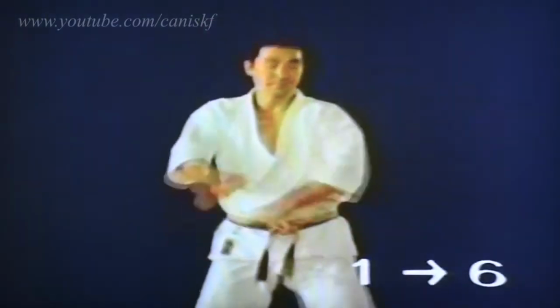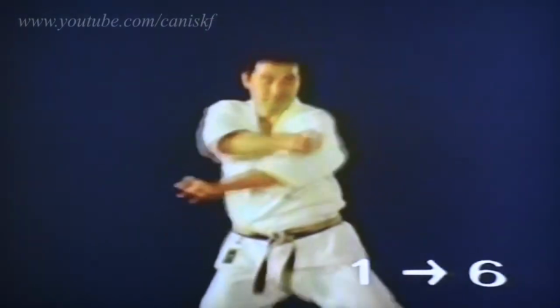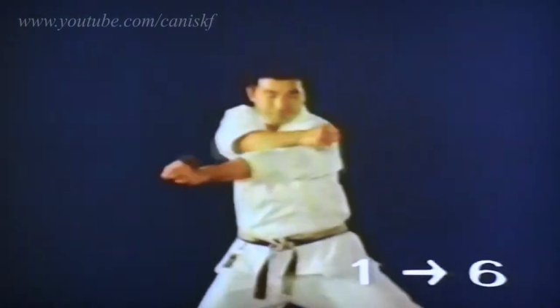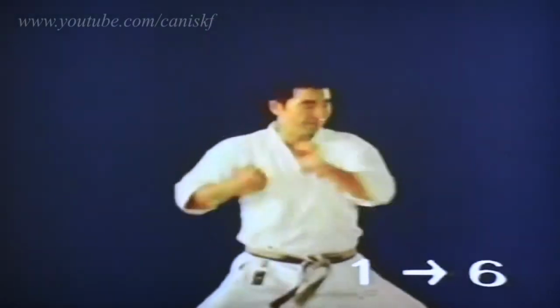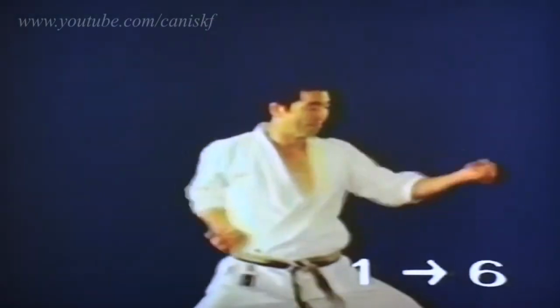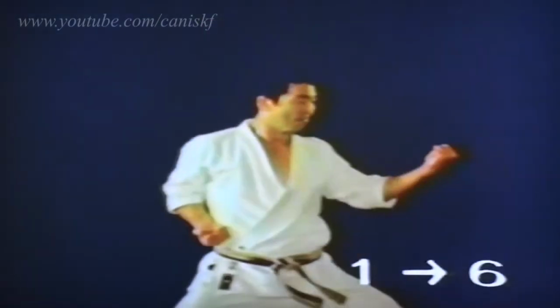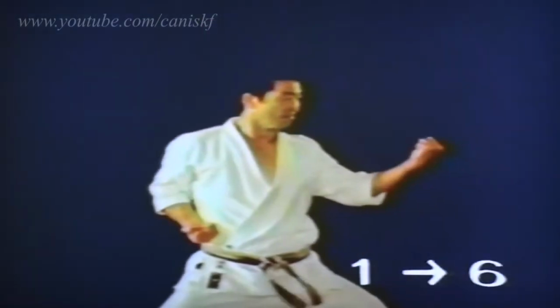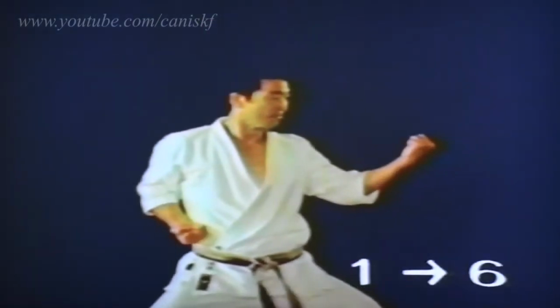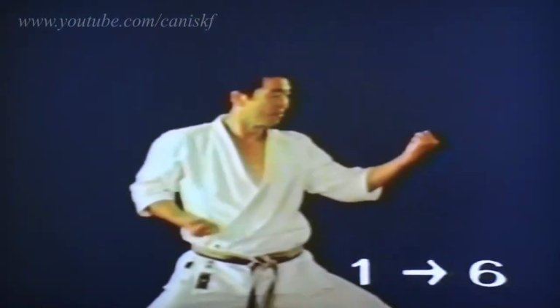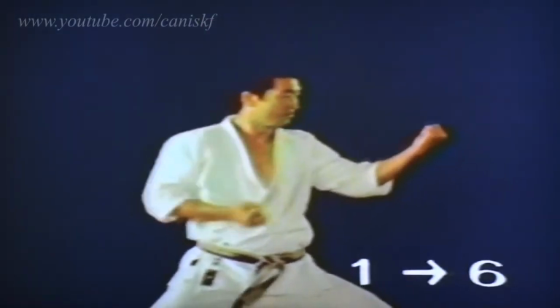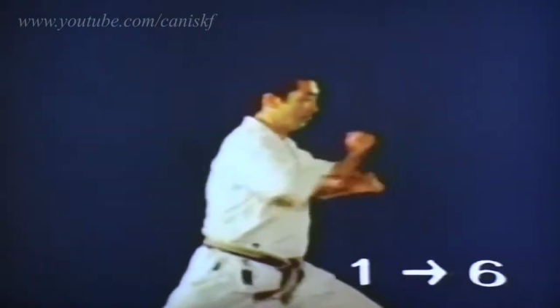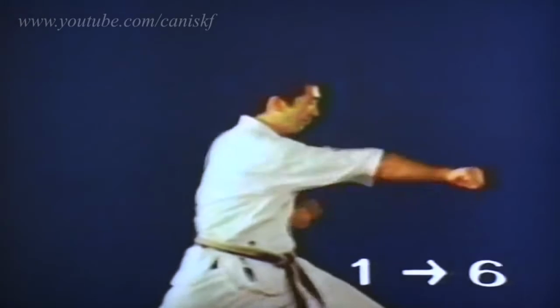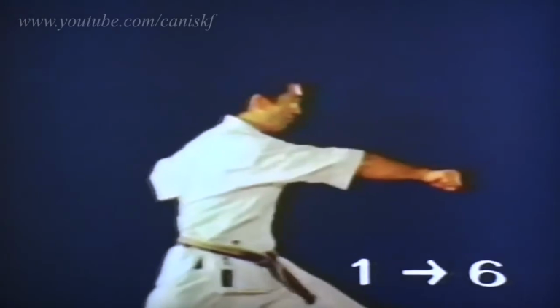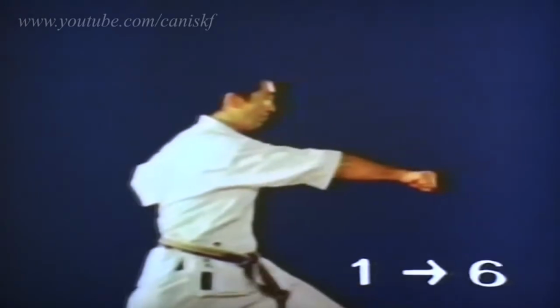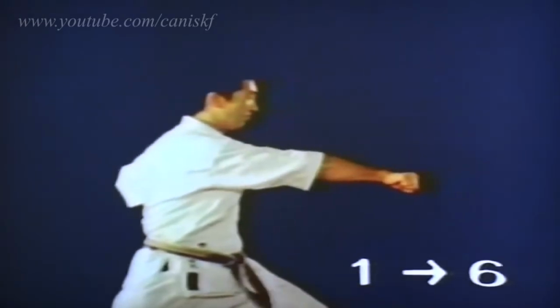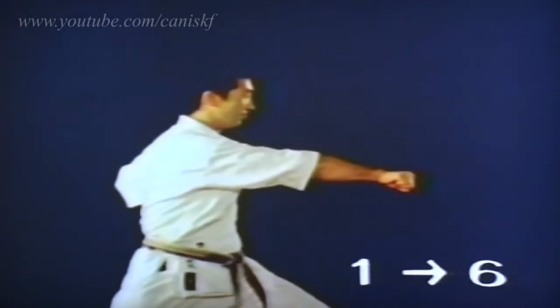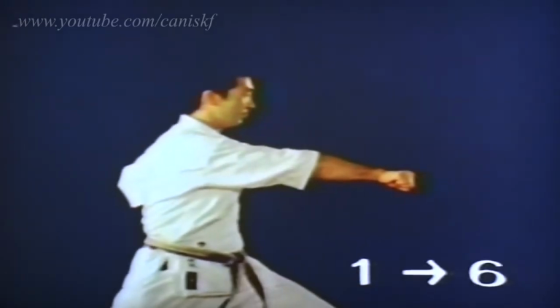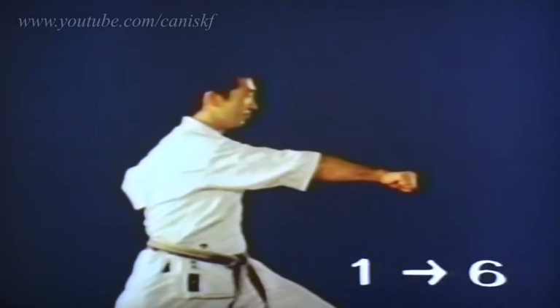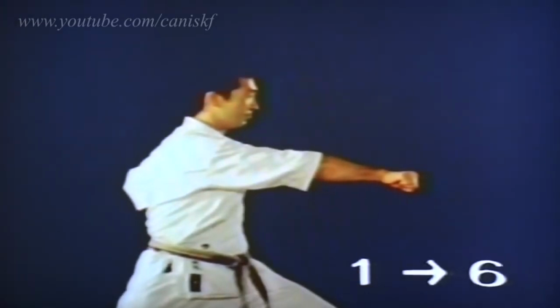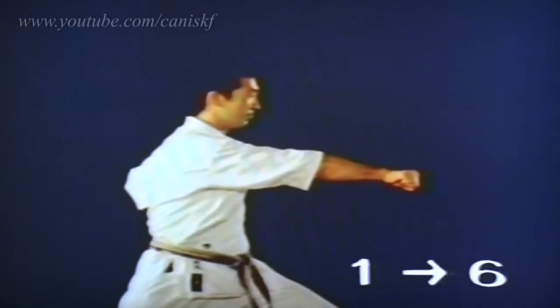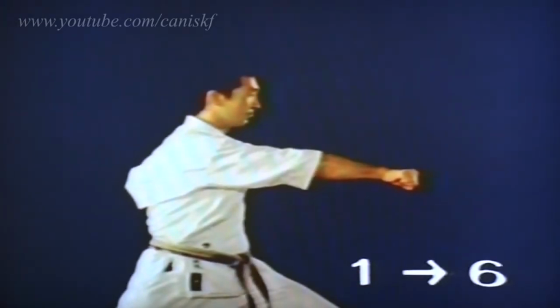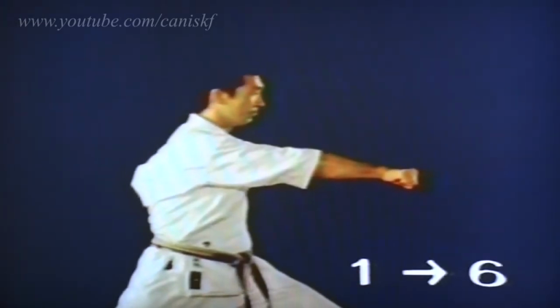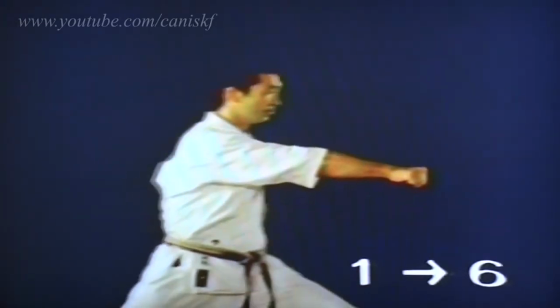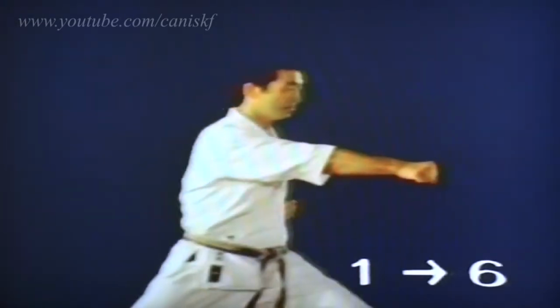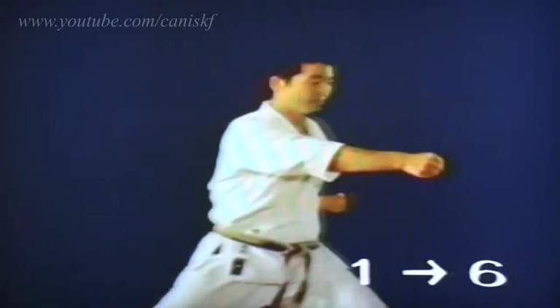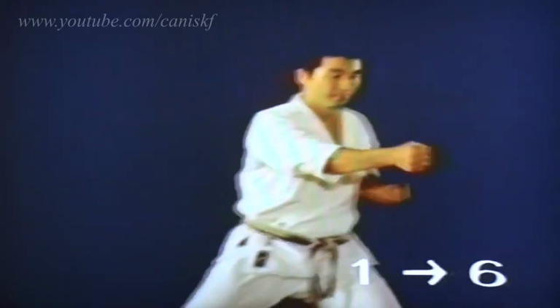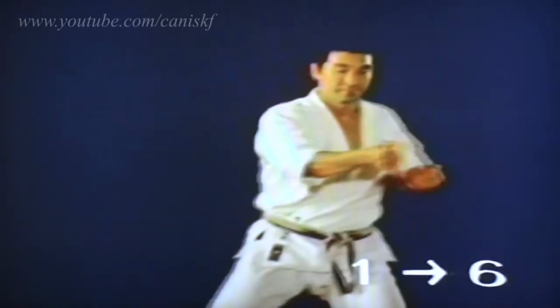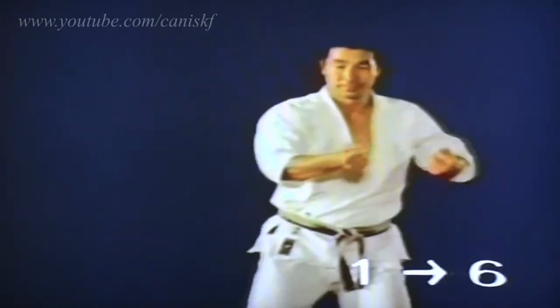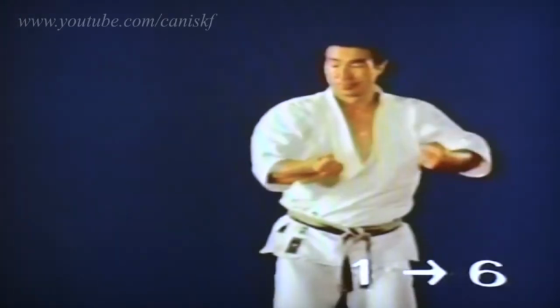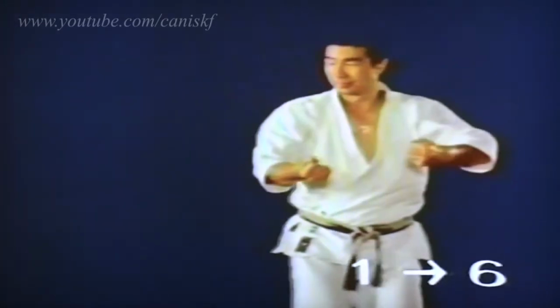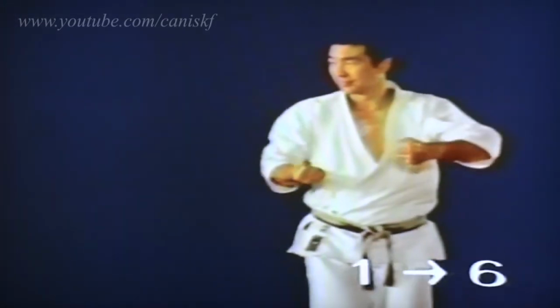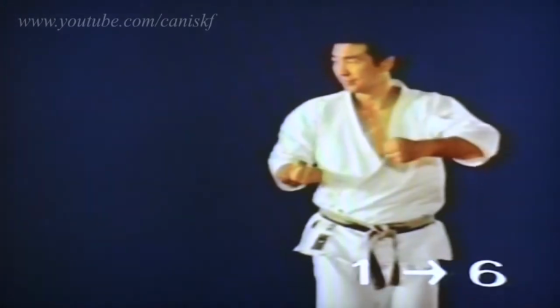In the third and sixth movements, you must move your hands and feet in accordance with the rotational motion of the hips.